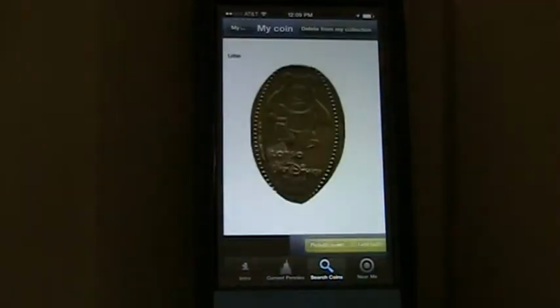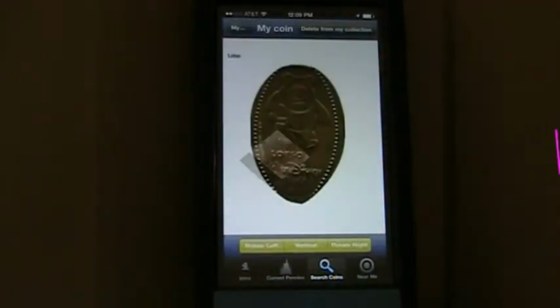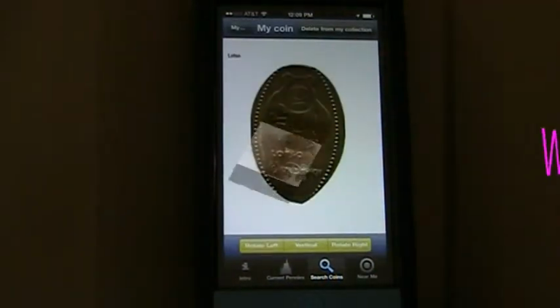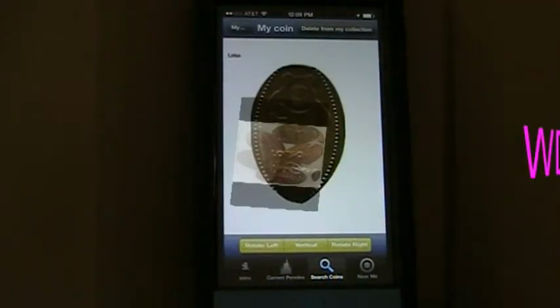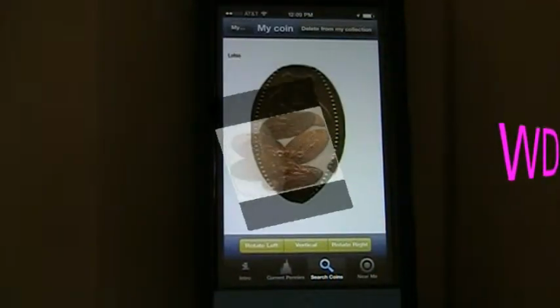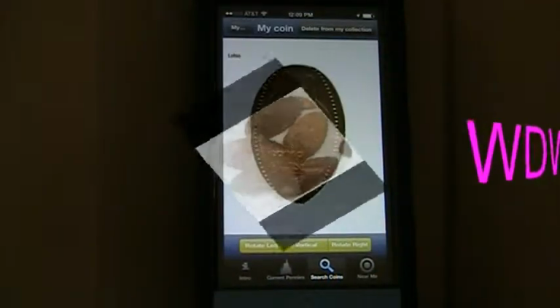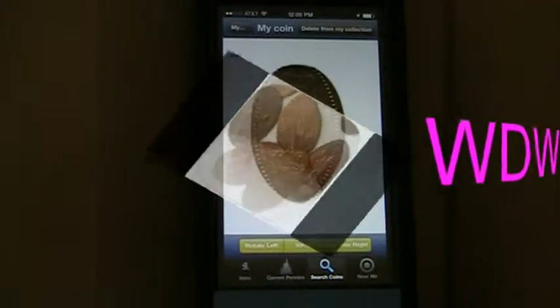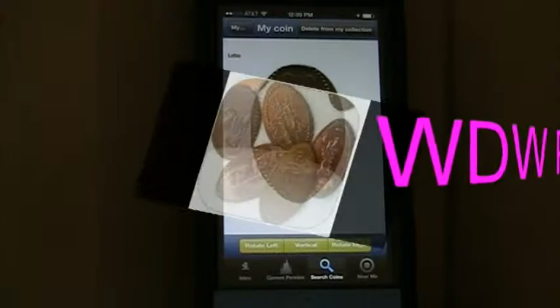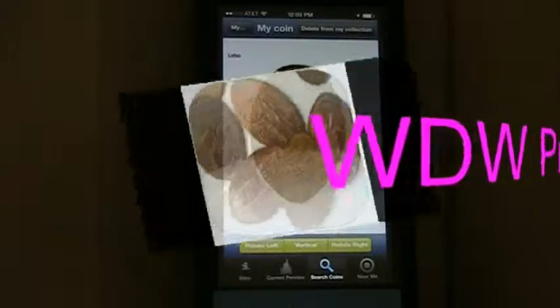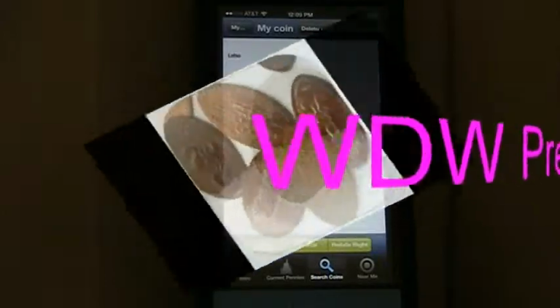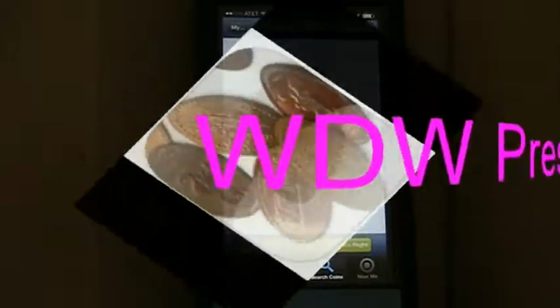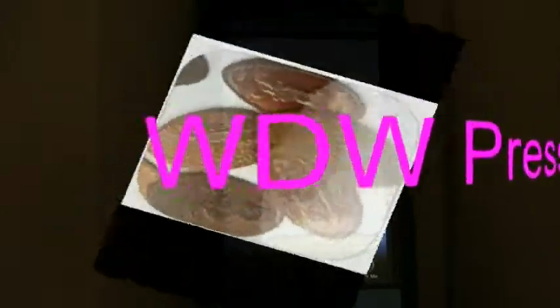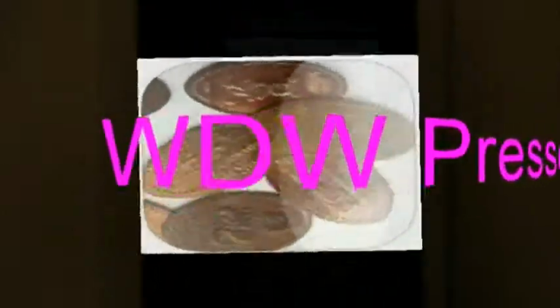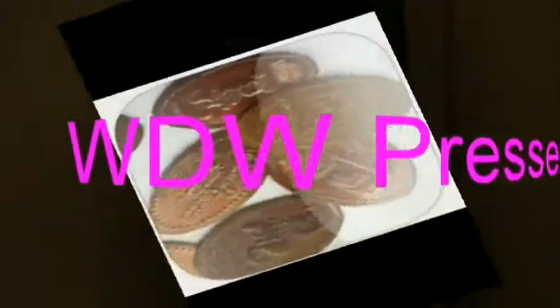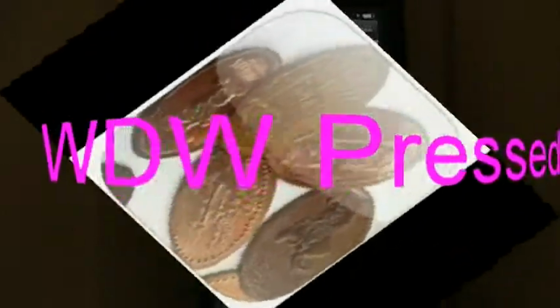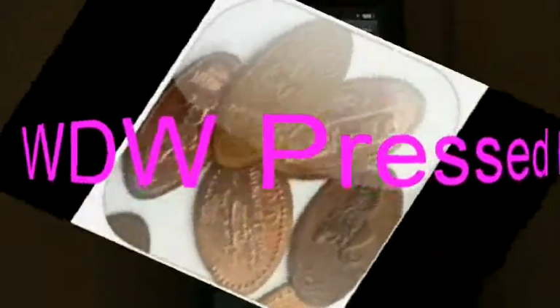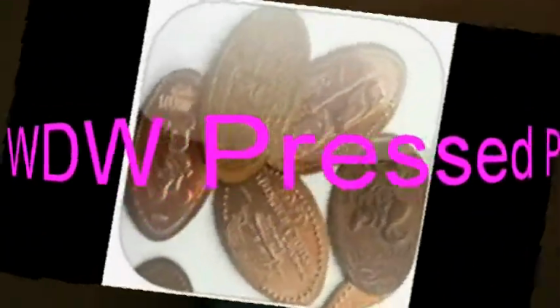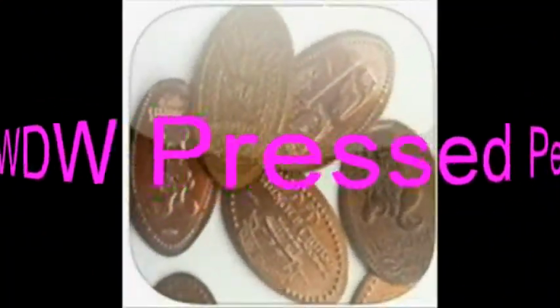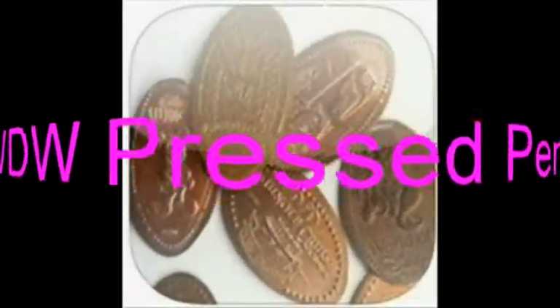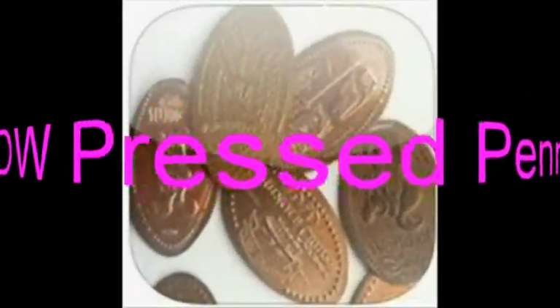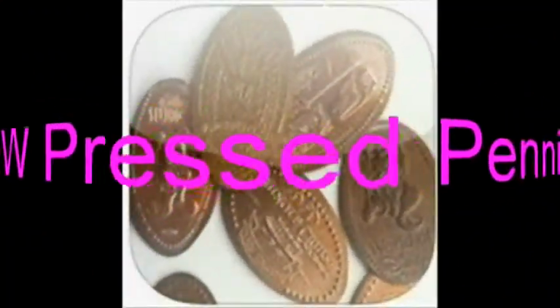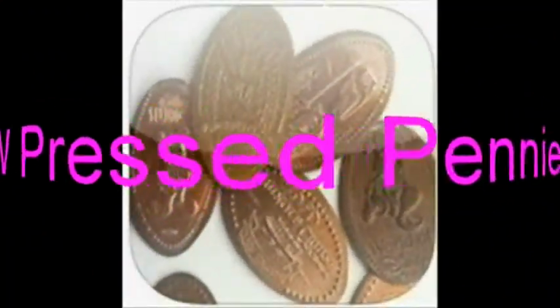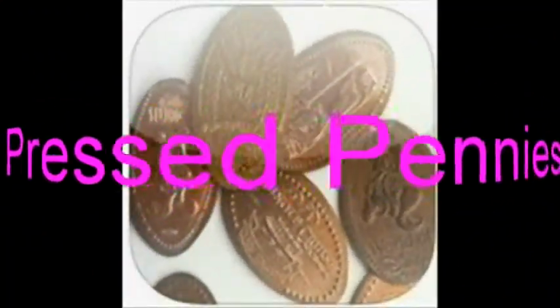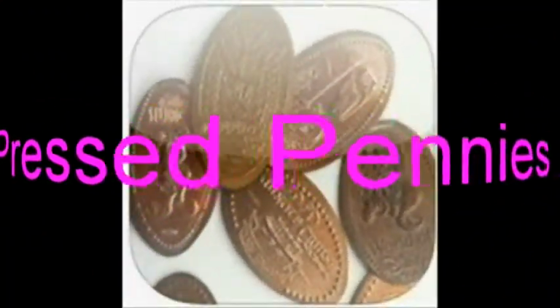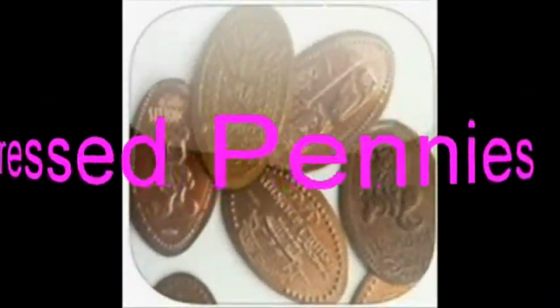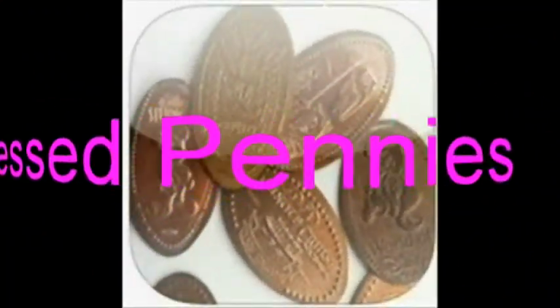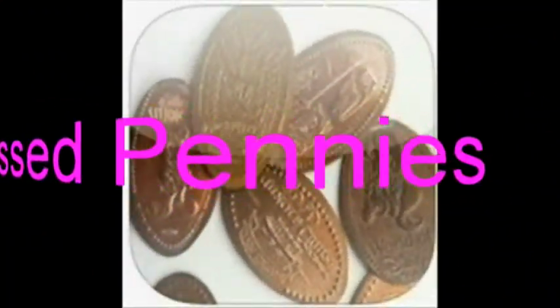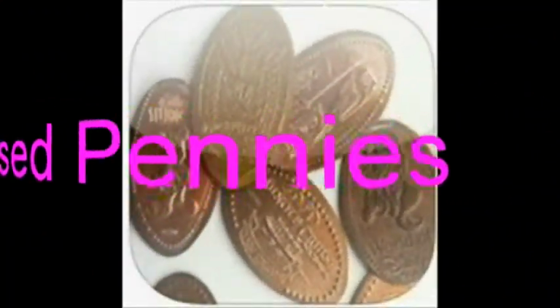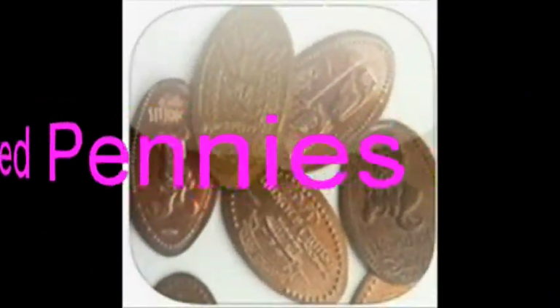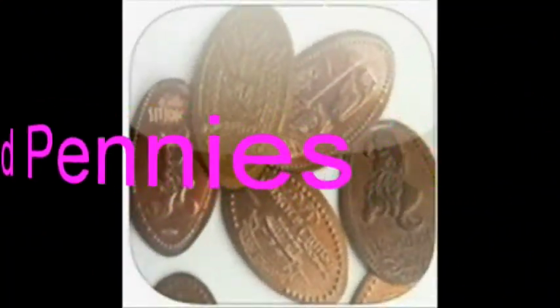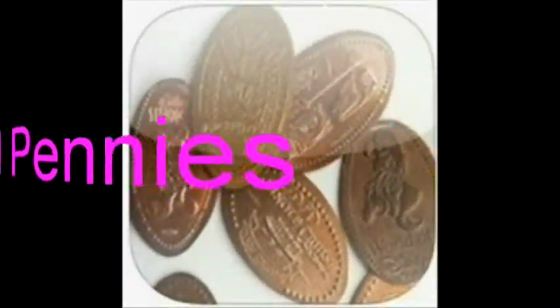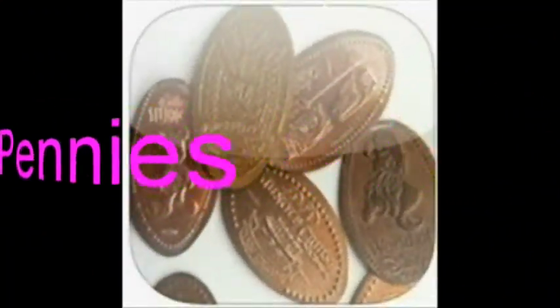So that's the Press Pennies app at Walt Disney World. Check out all our apps at the links below.